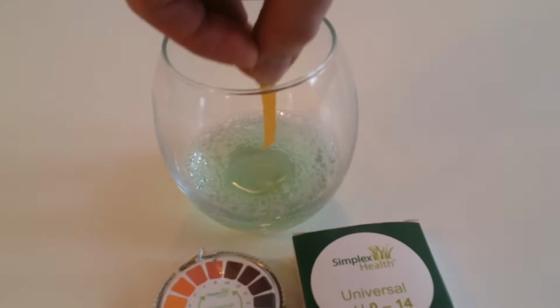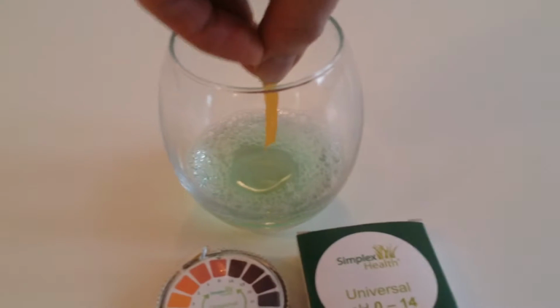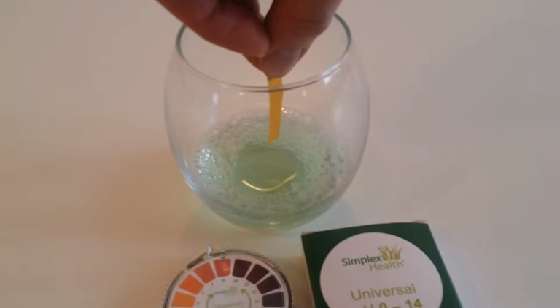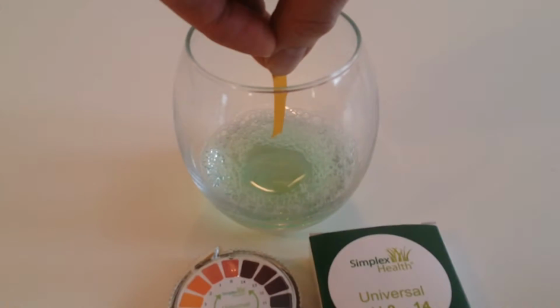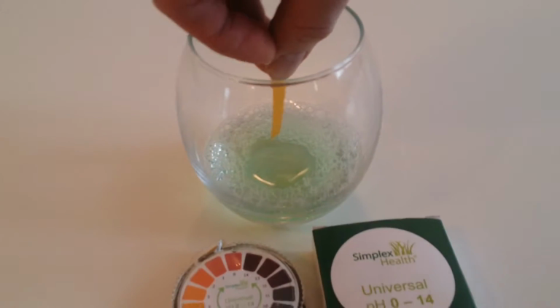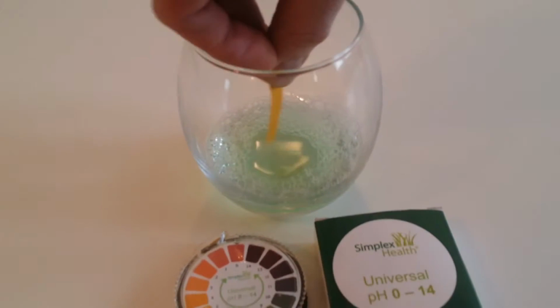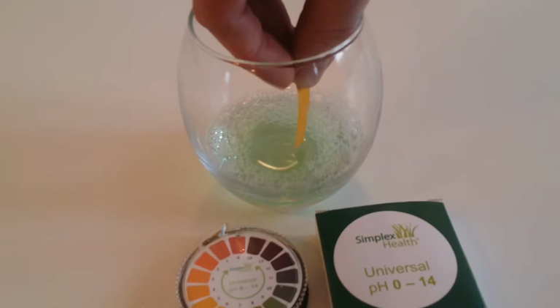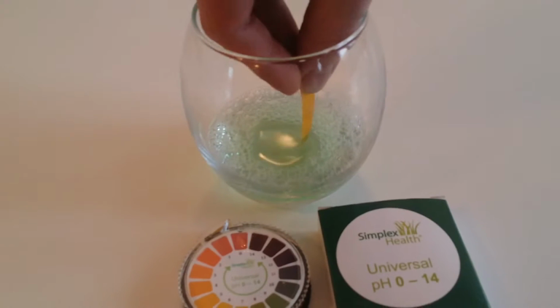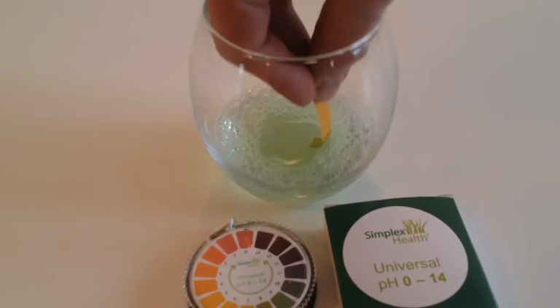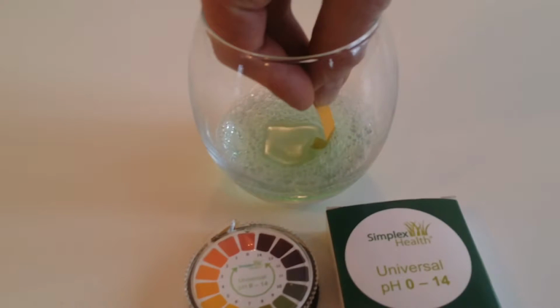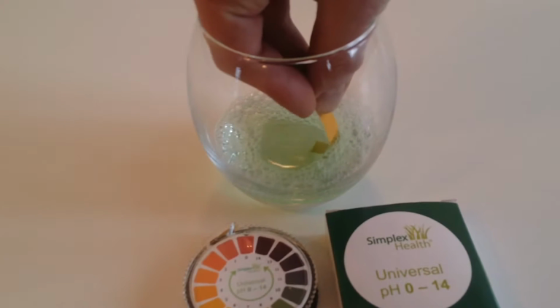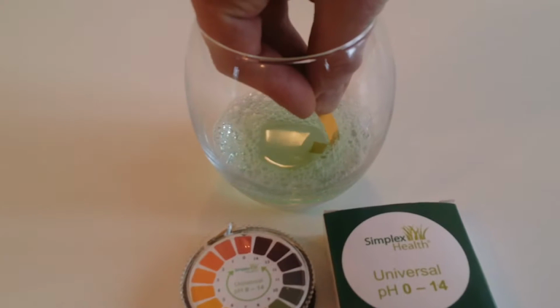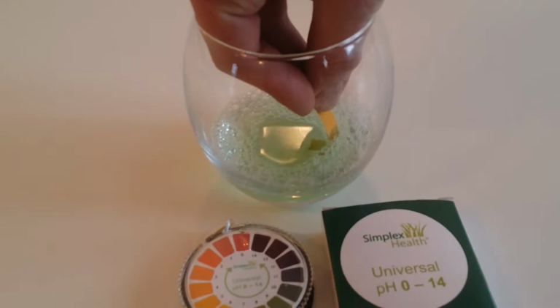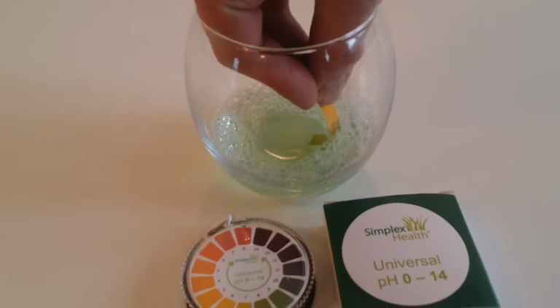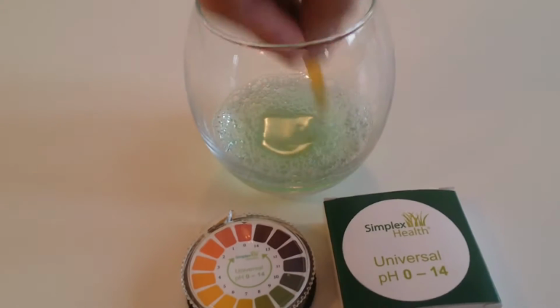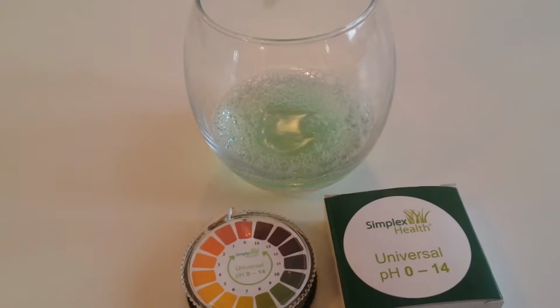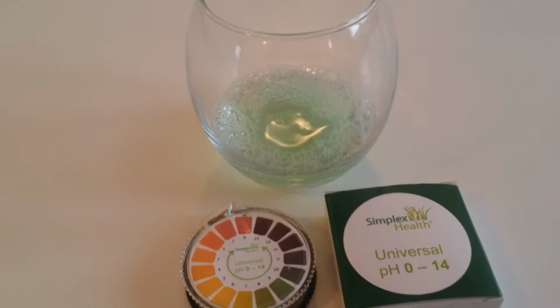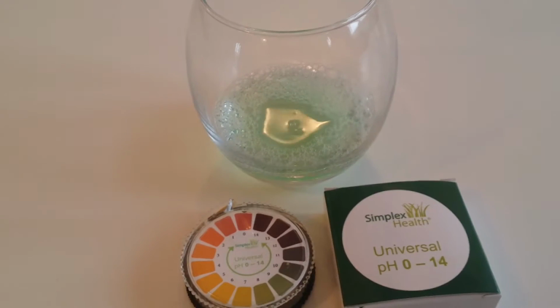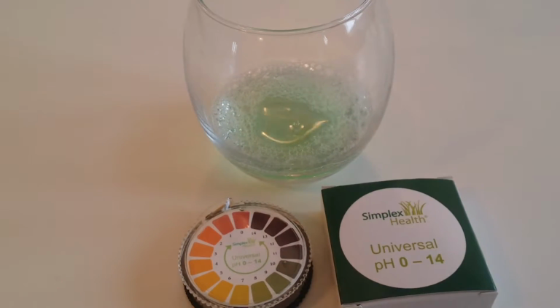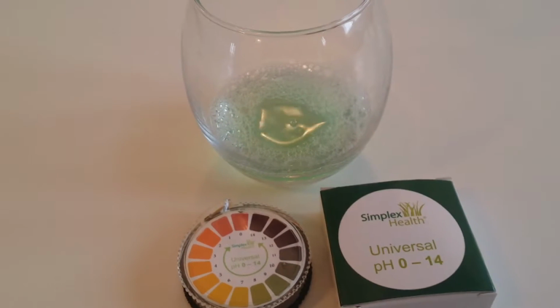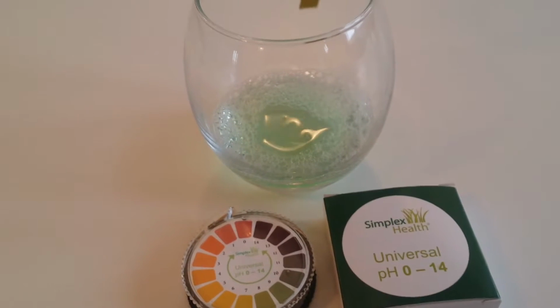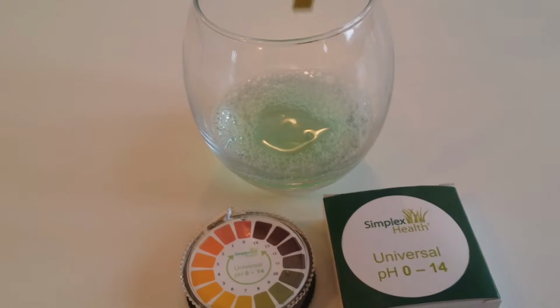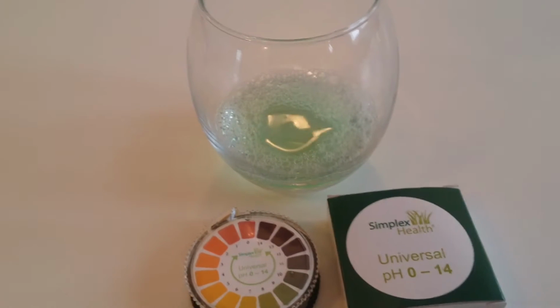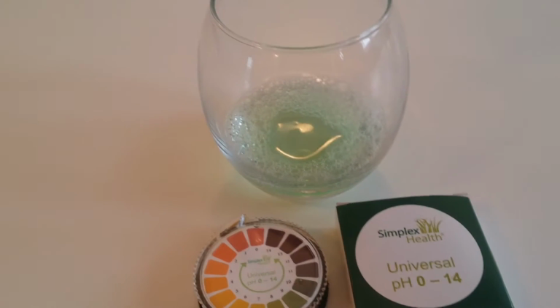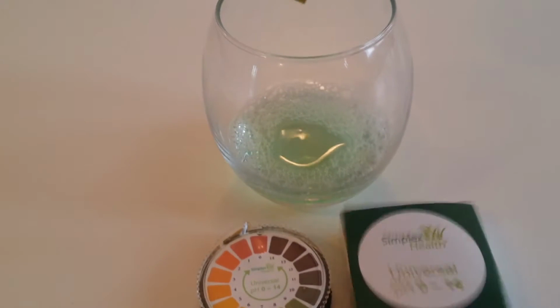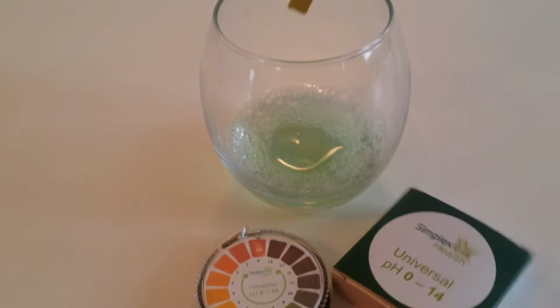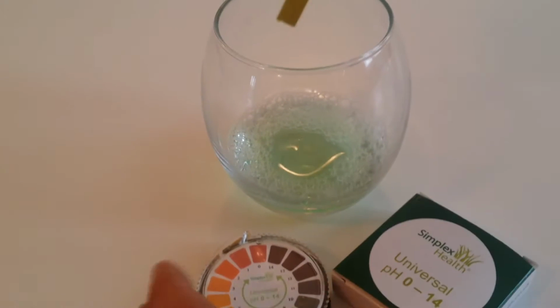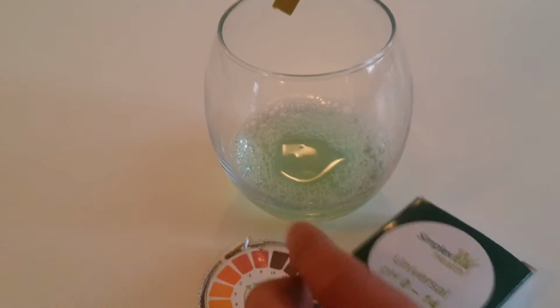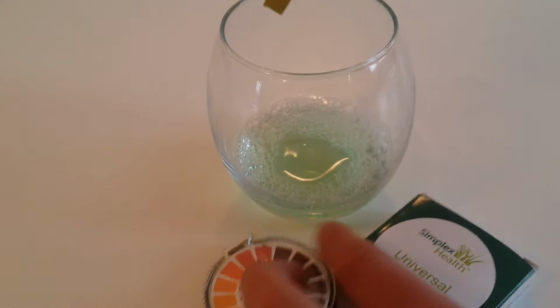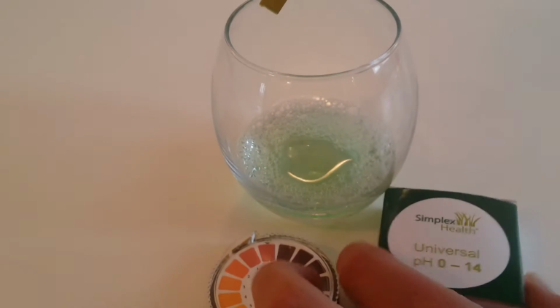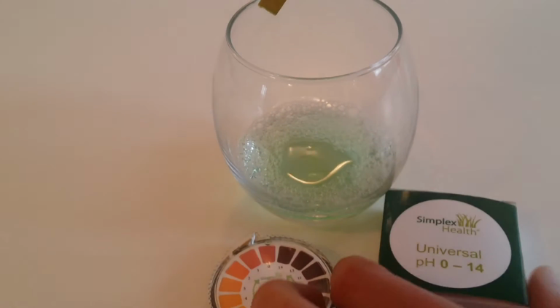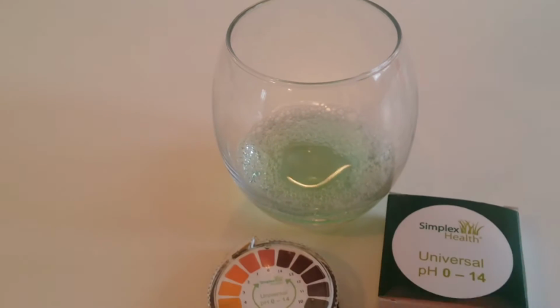What you do is you dip the litmus paper in, take it out, and shake off the excess a little bit.